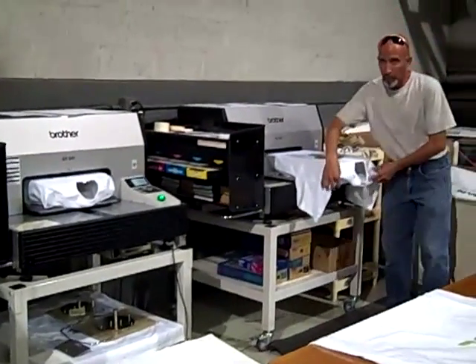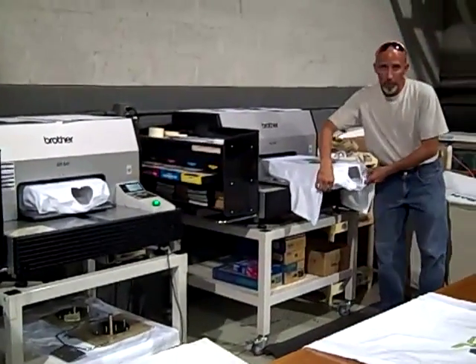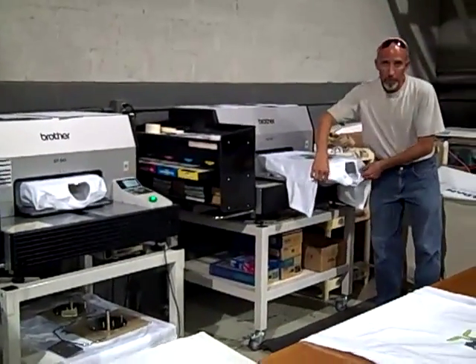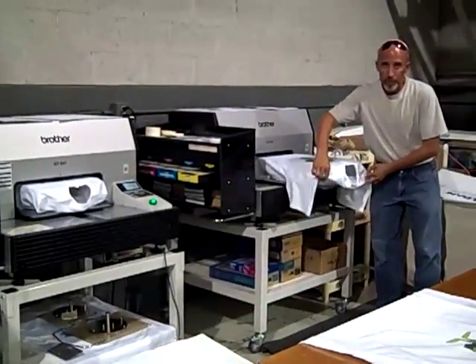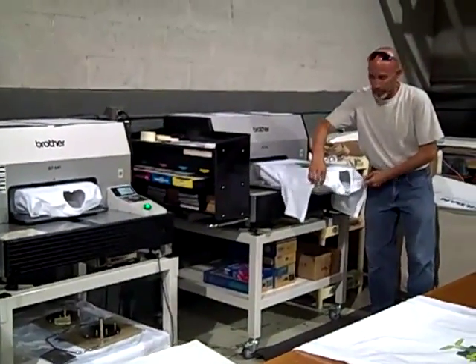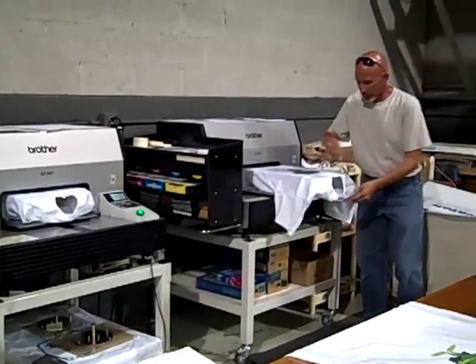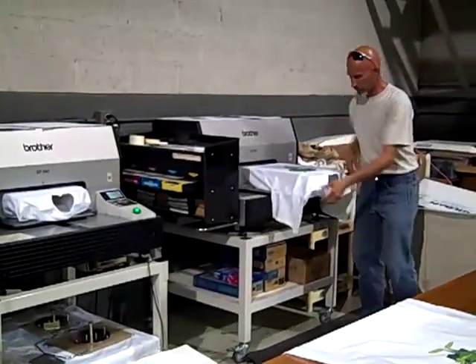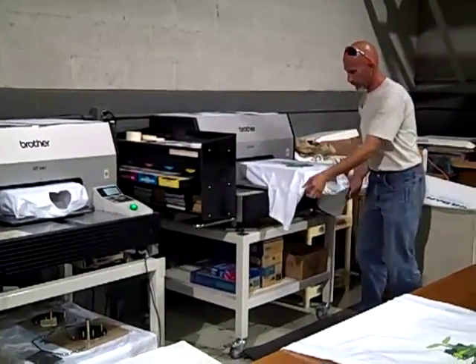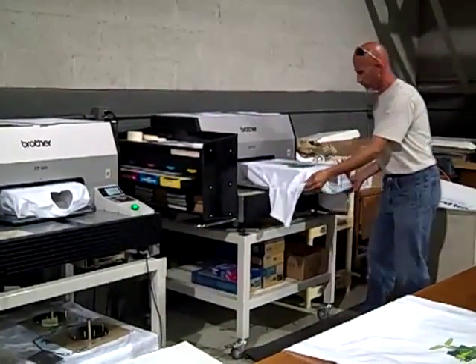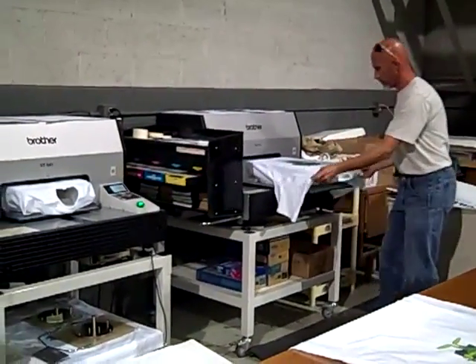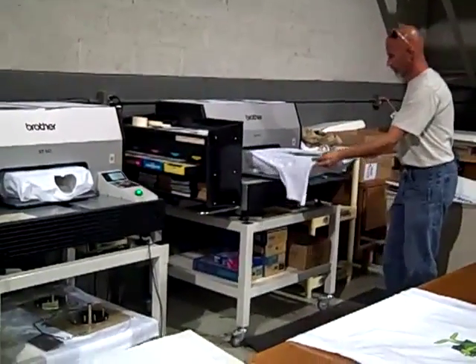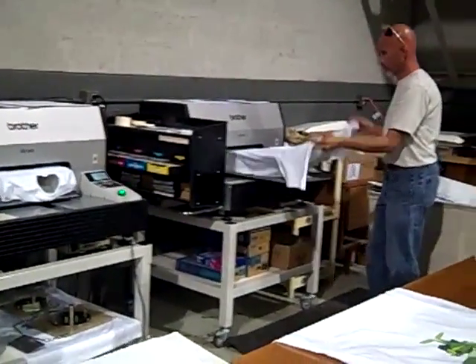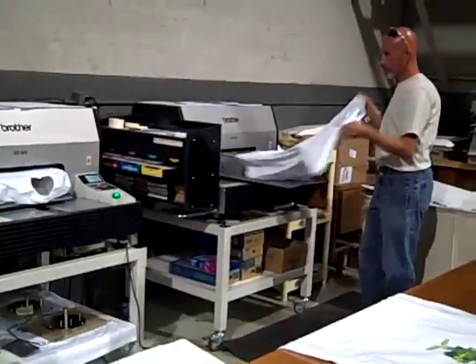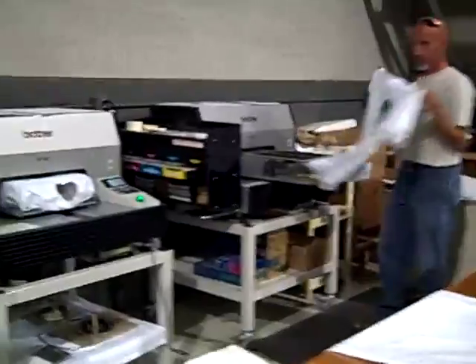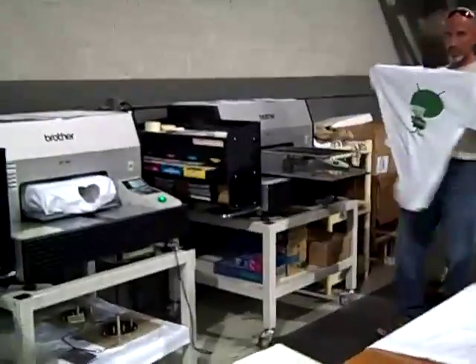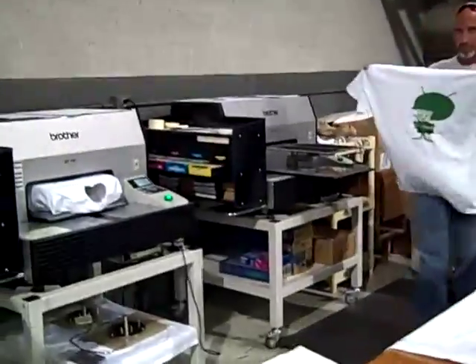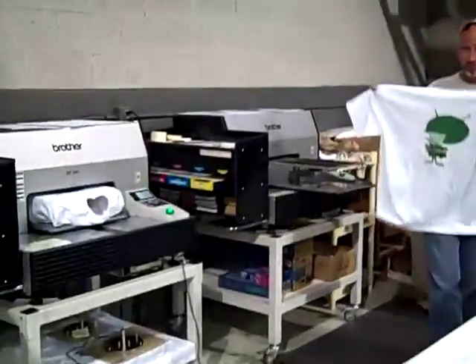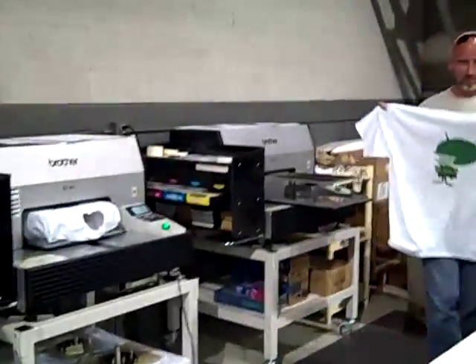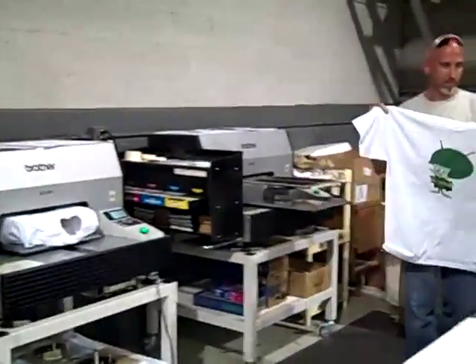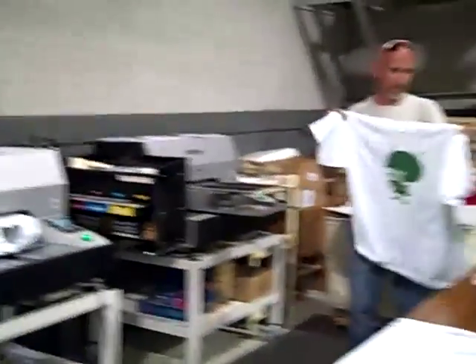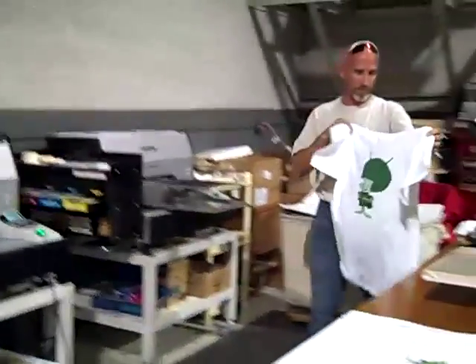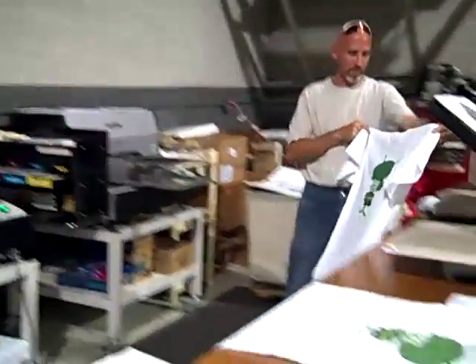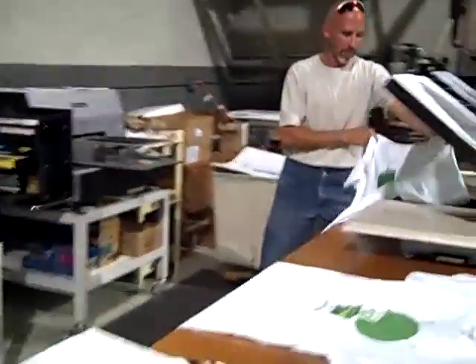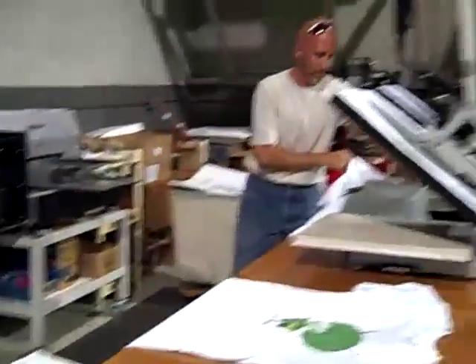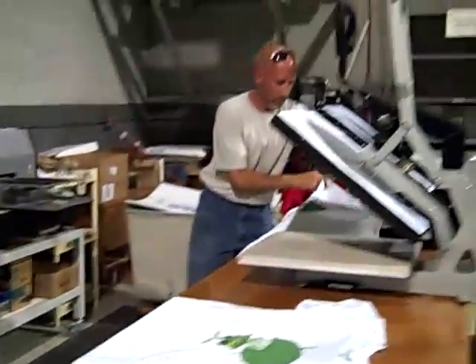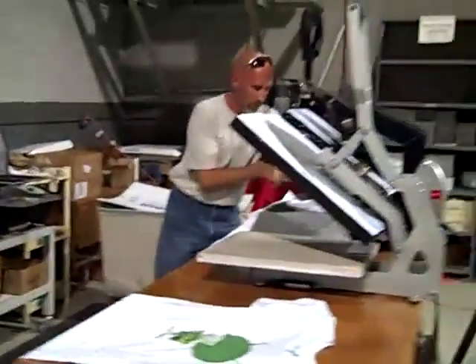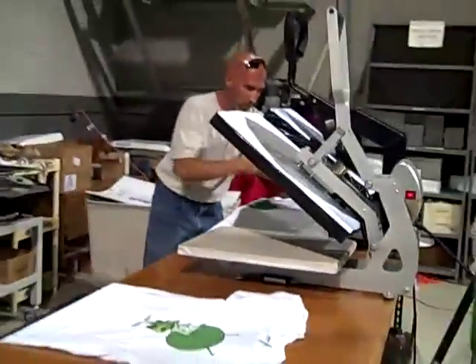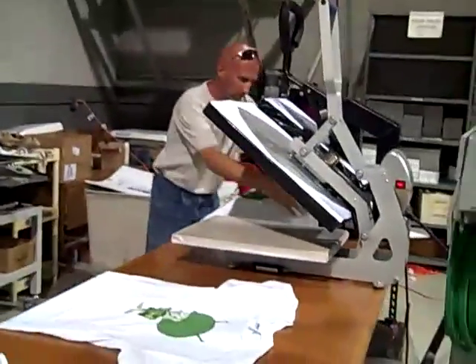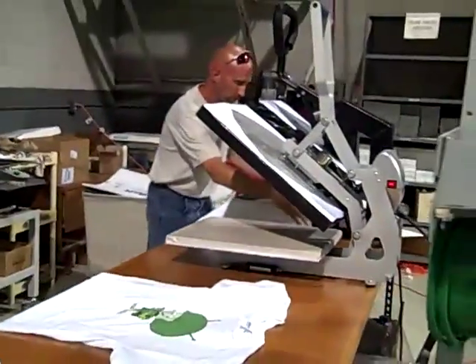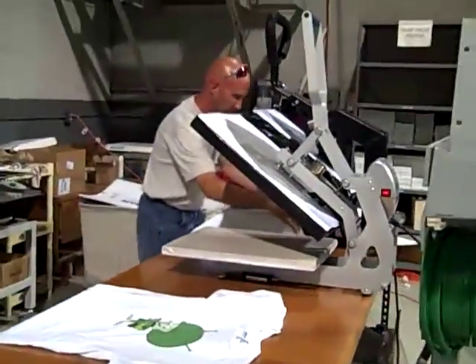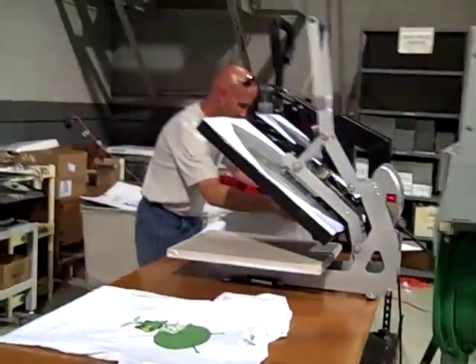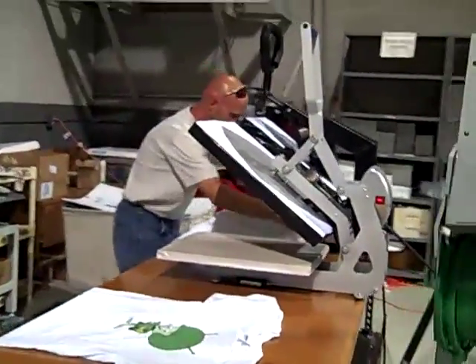Just a little clip of our new garment printer. We just added another one — we have two now. Doing lots of things.